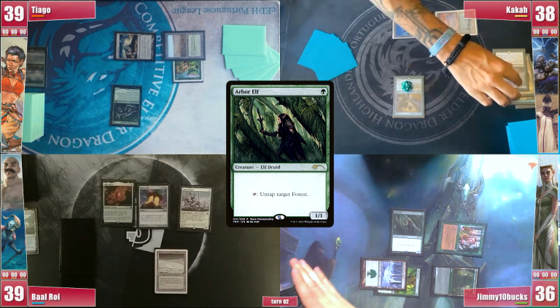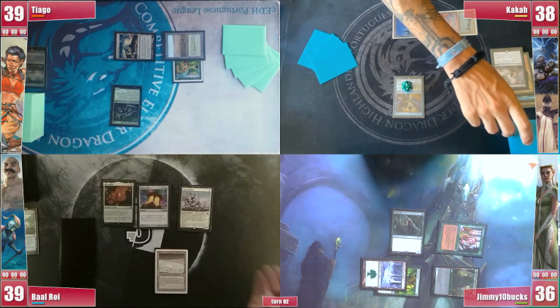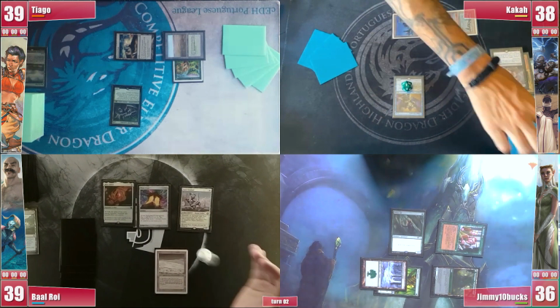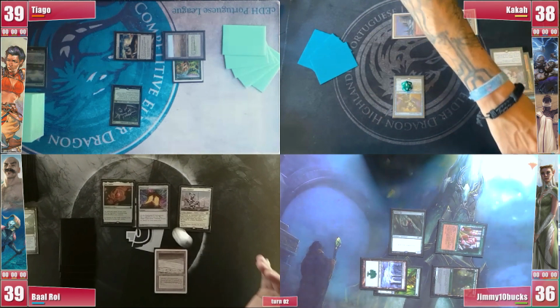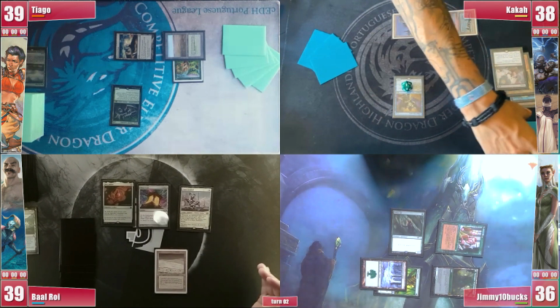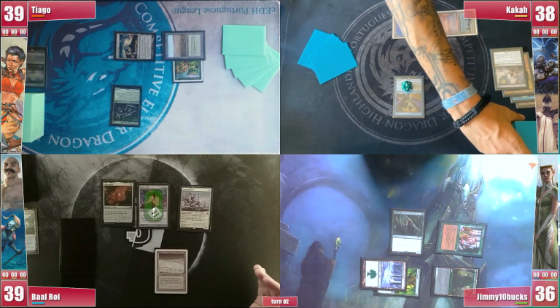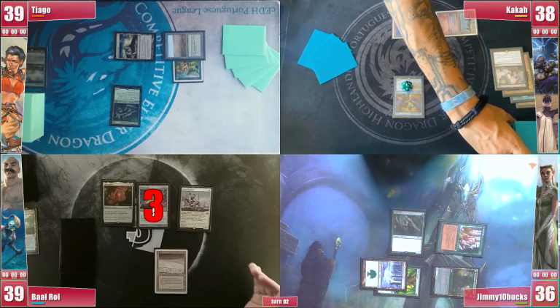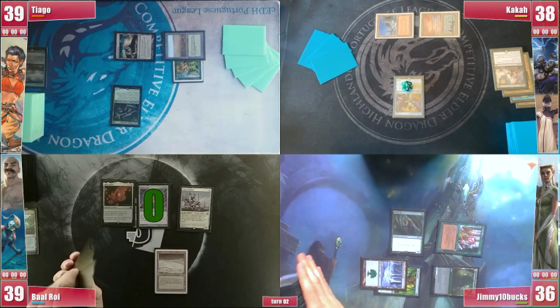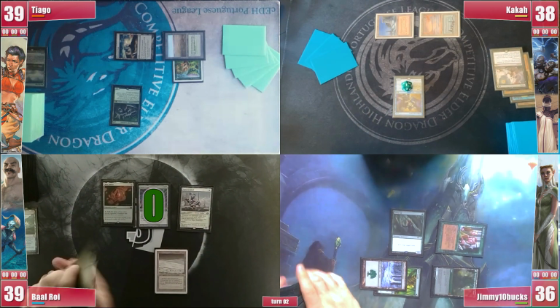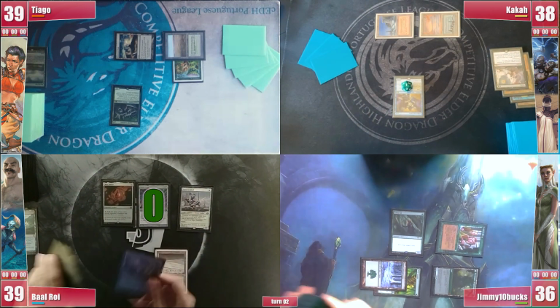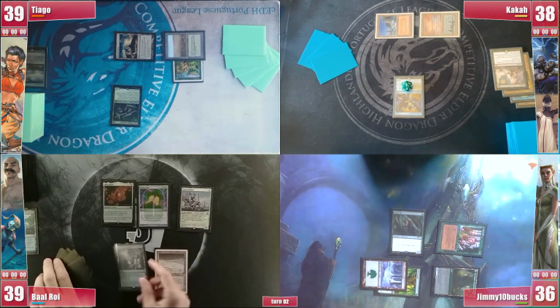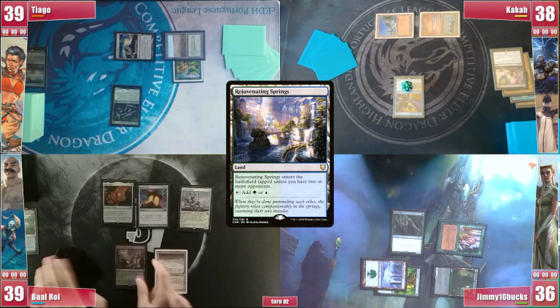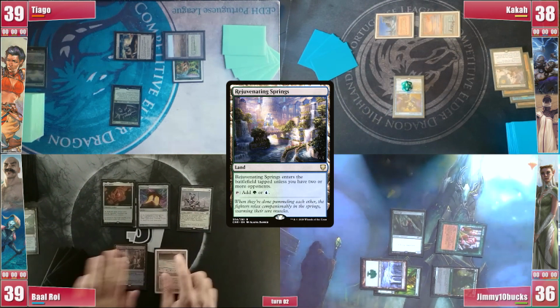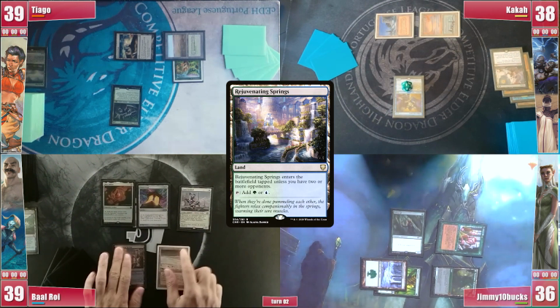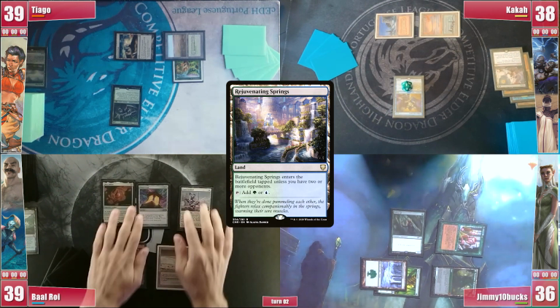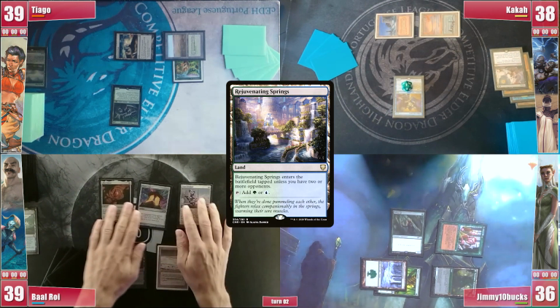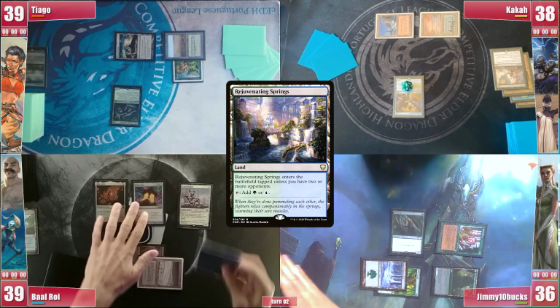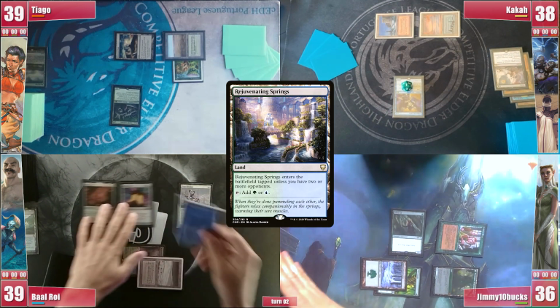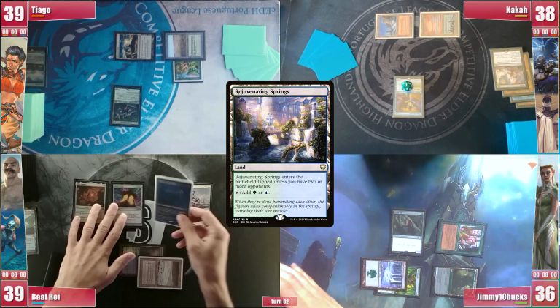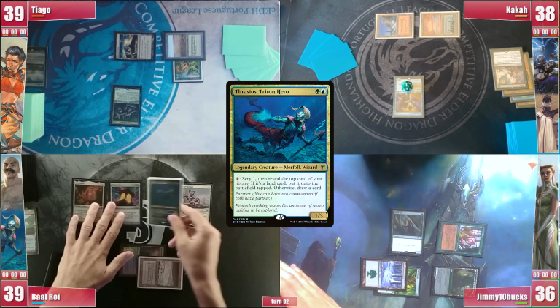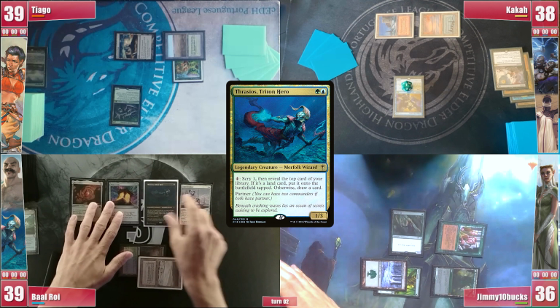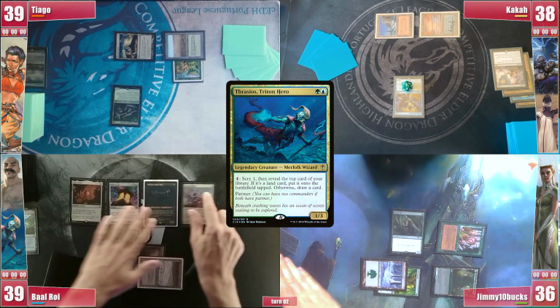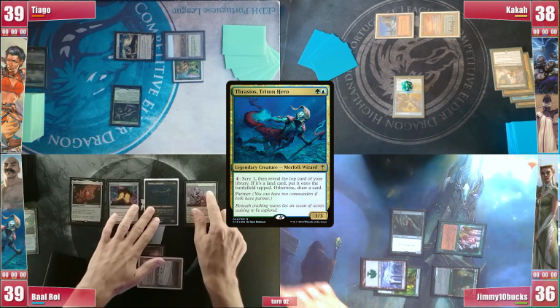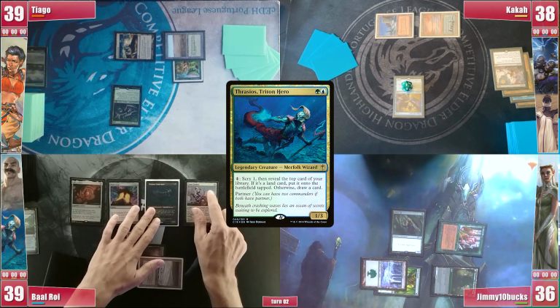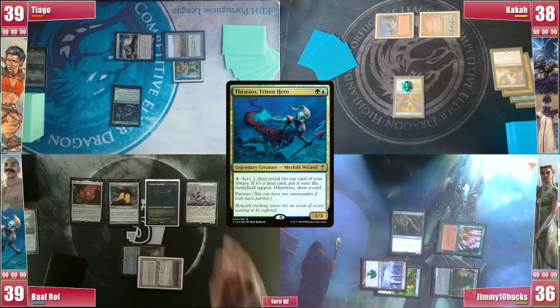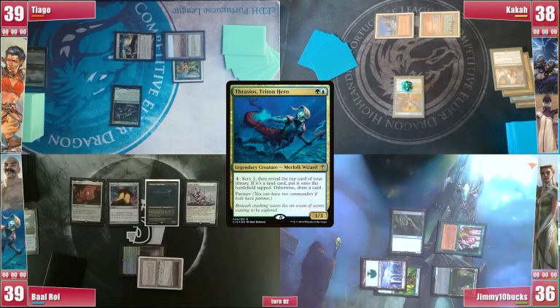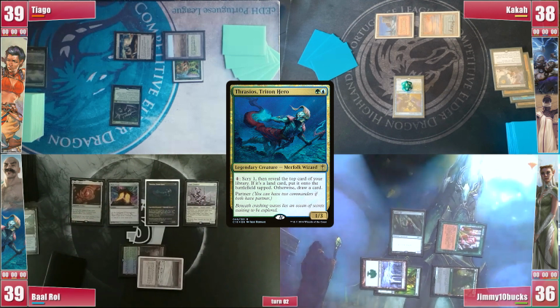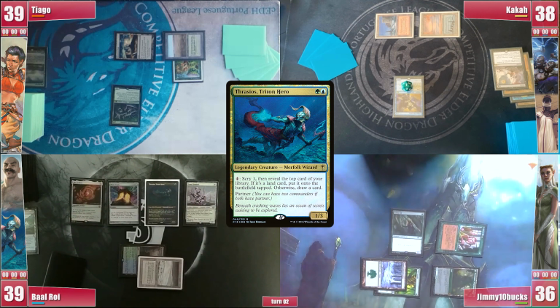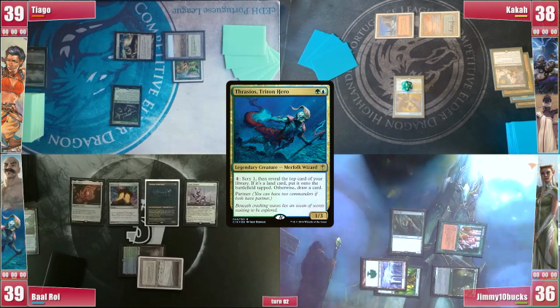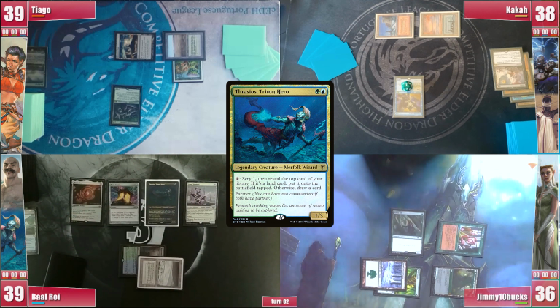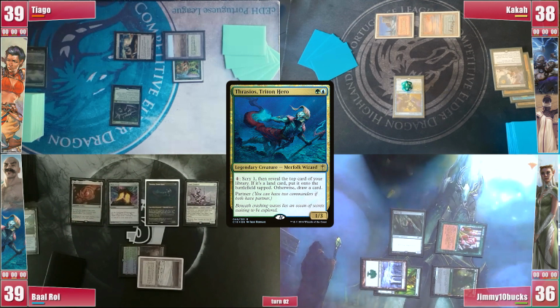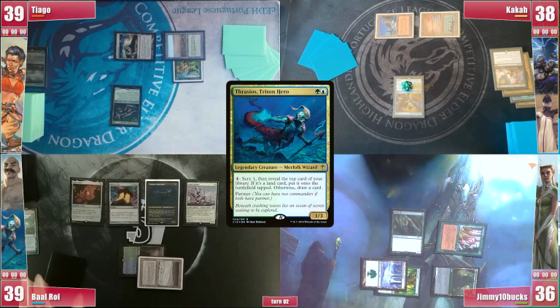We're back to Baal's turn. He wins the Crypt roll, plays a Rejuvenating Springs and casts his Thrasios to get his Mox Ember online, passing afterwards.